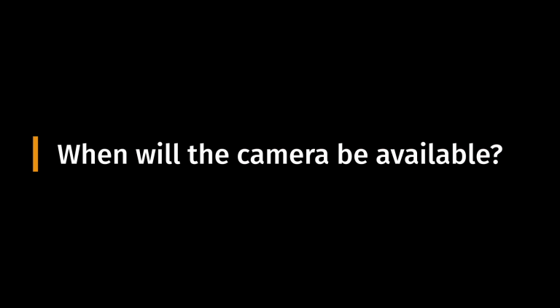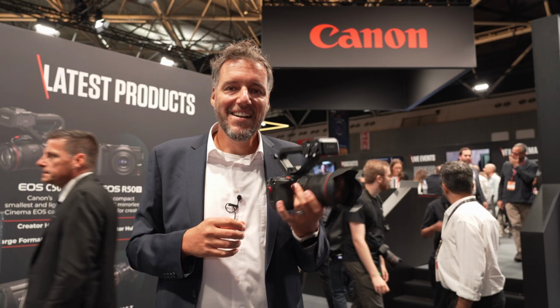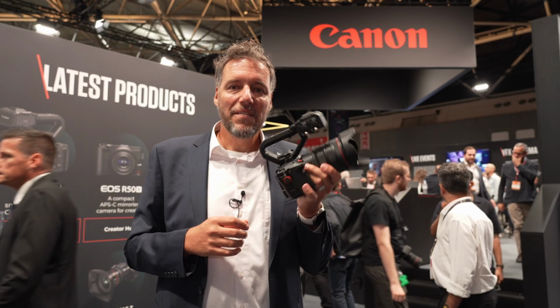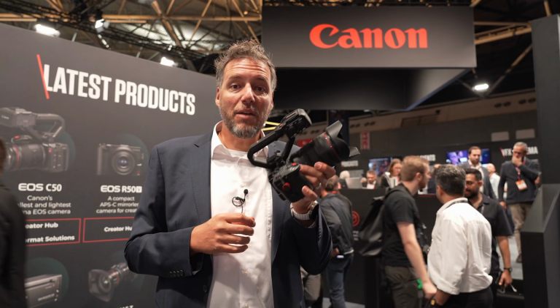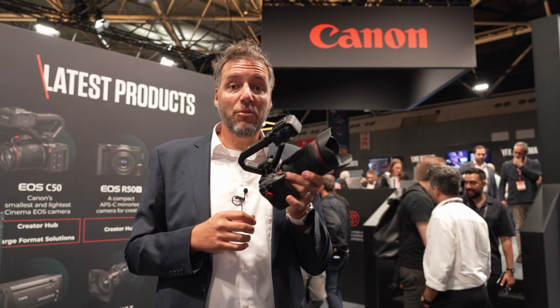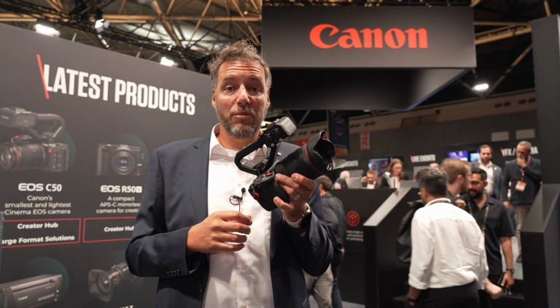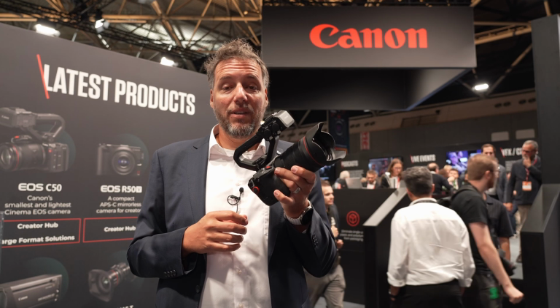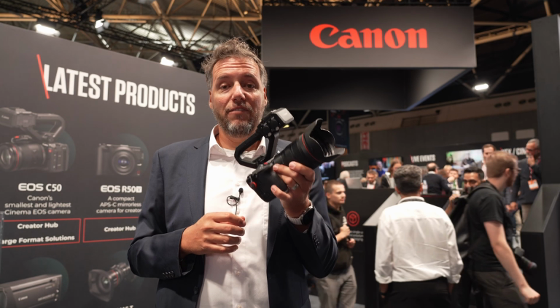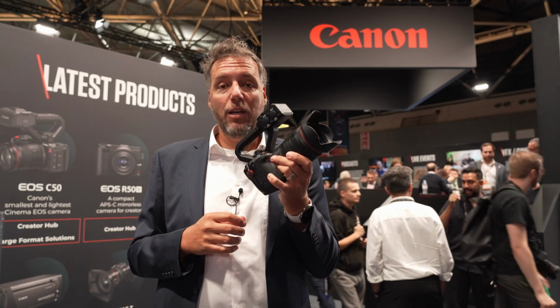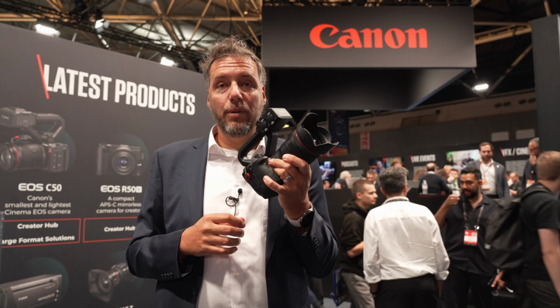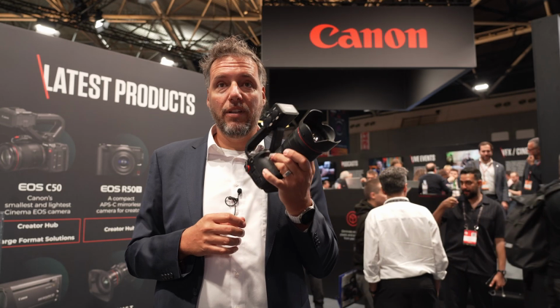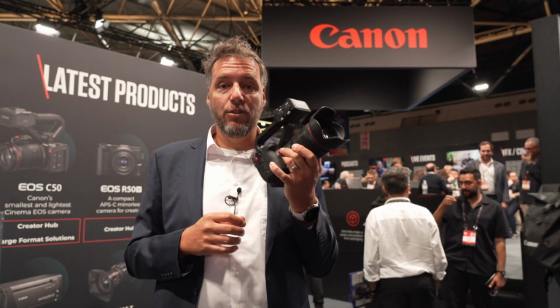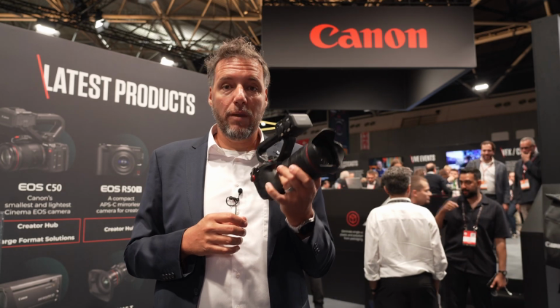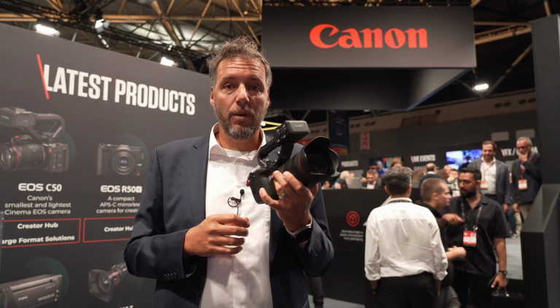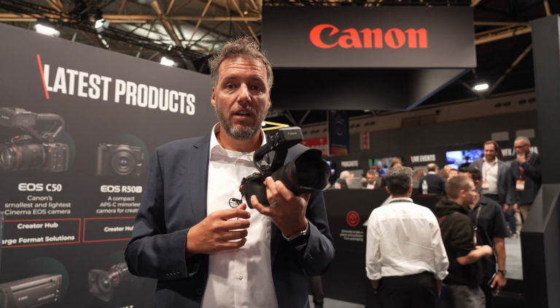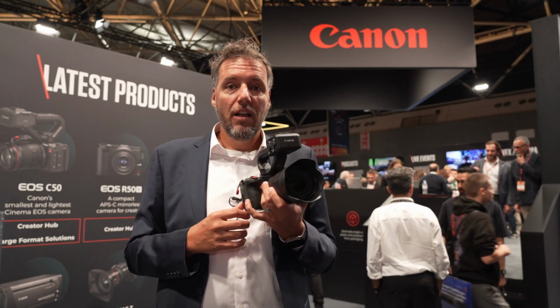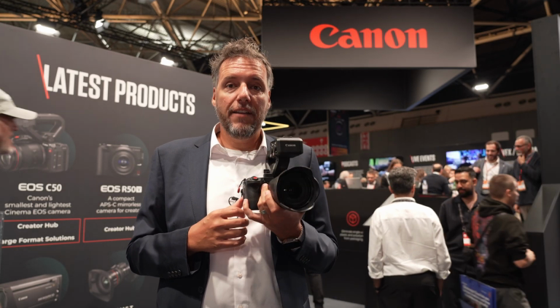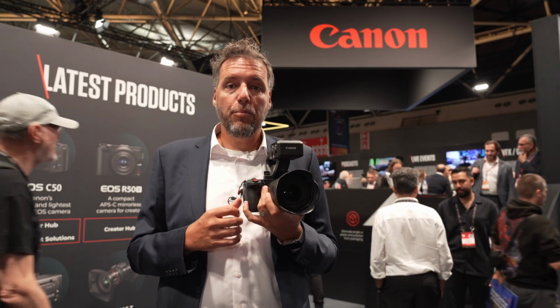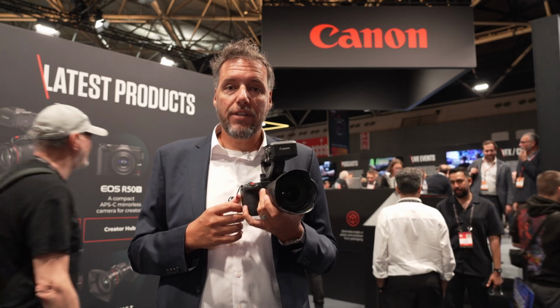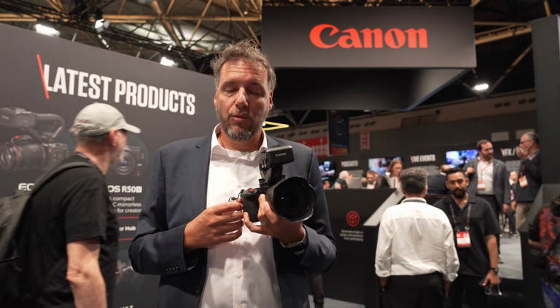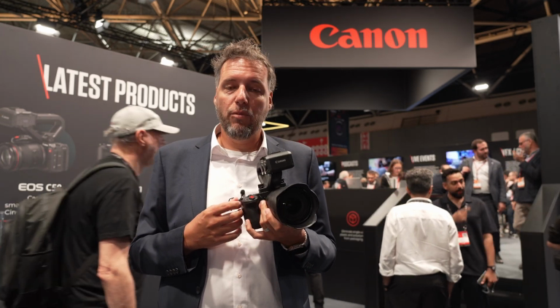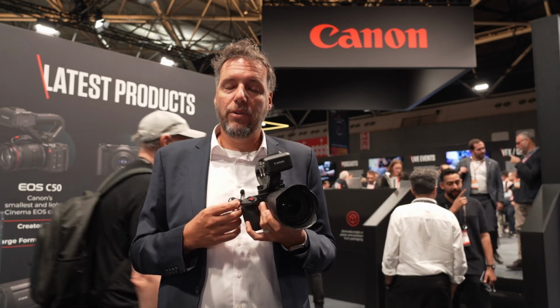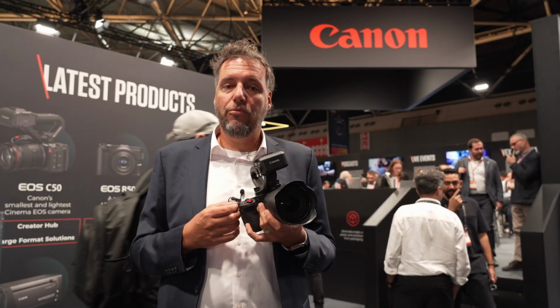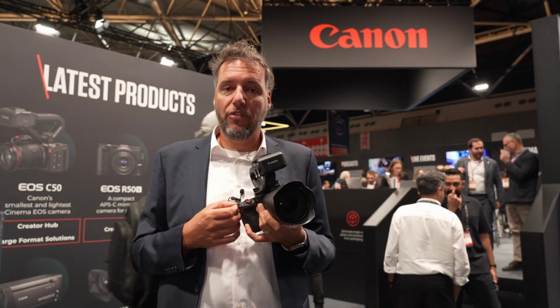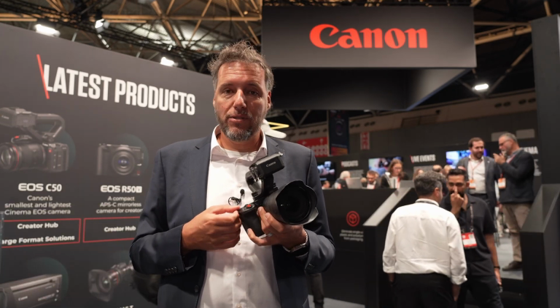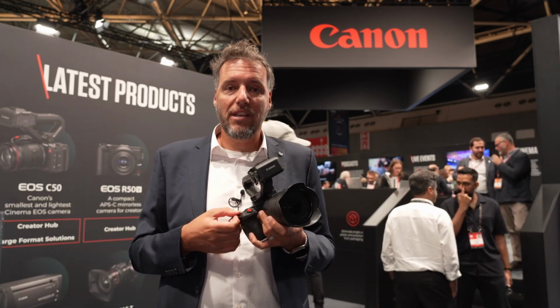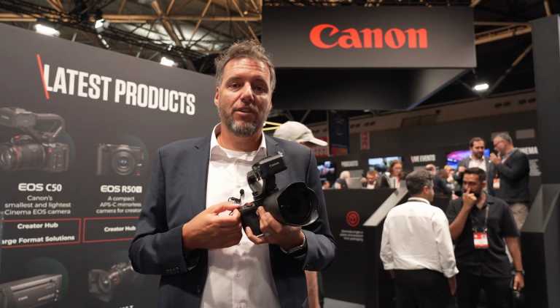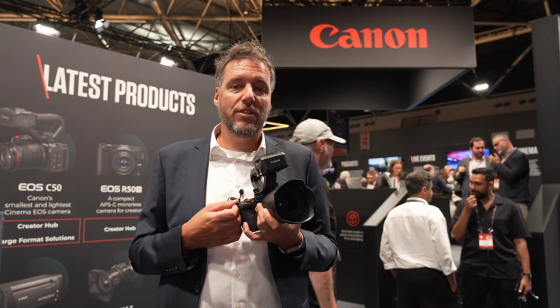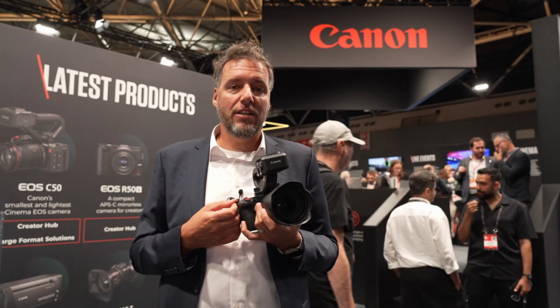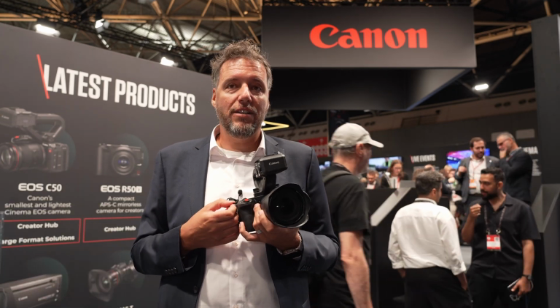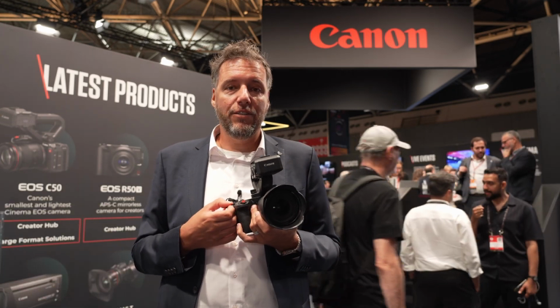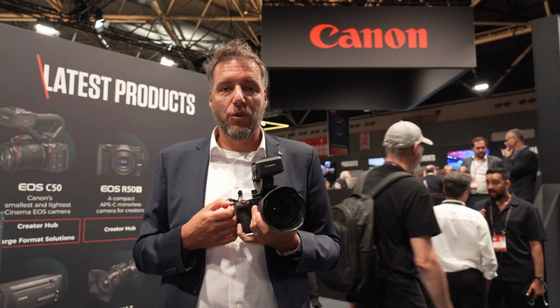The camera will be available in November and the pricing will be 3,799 euros.